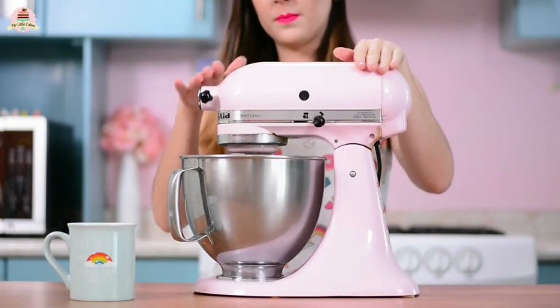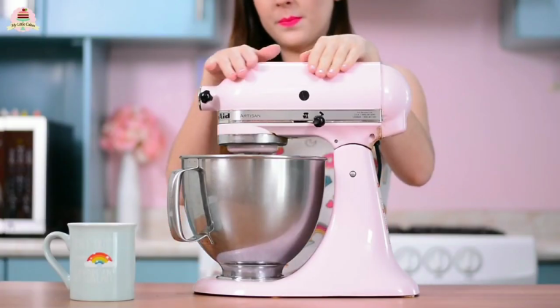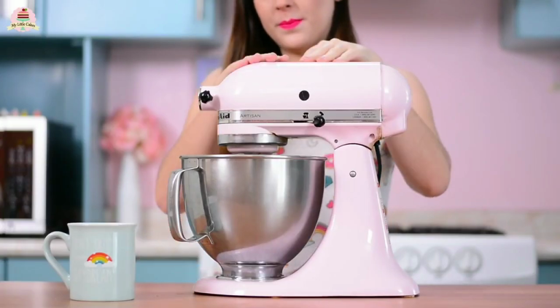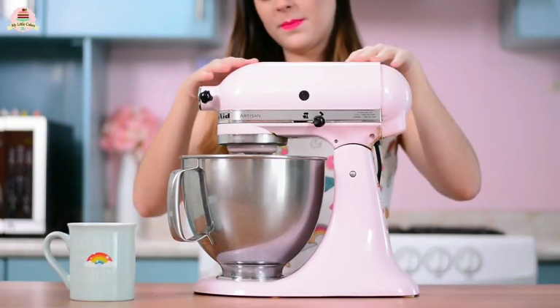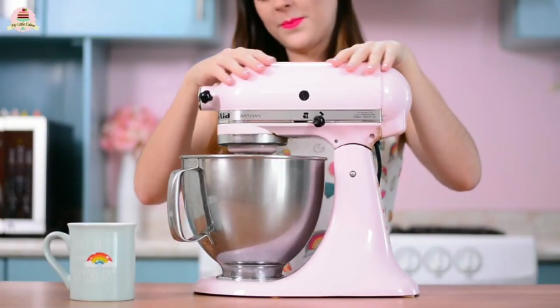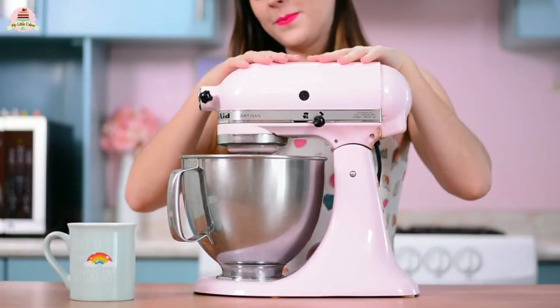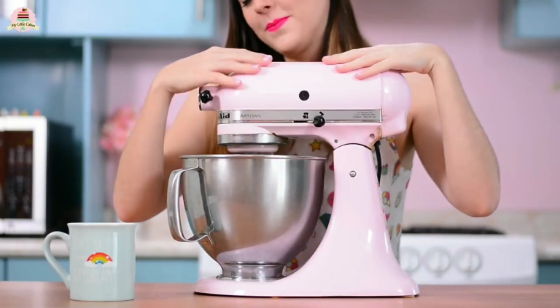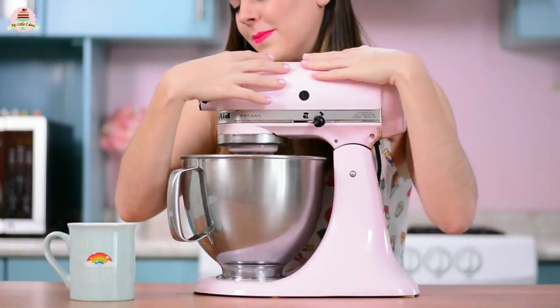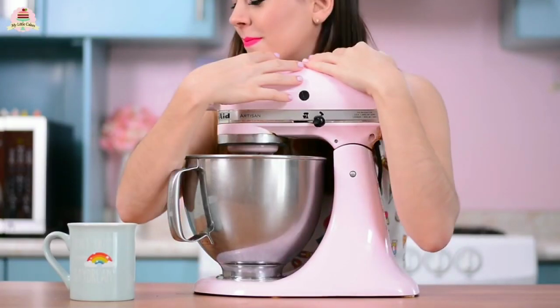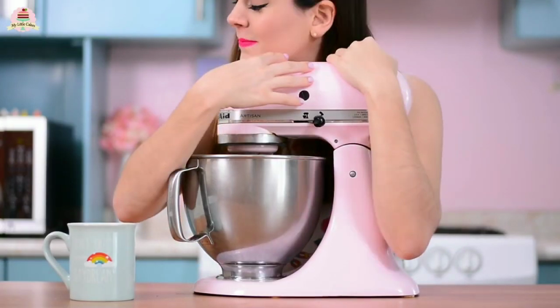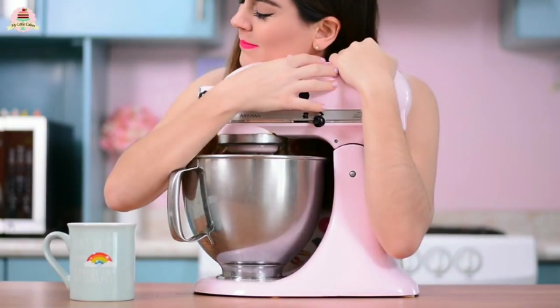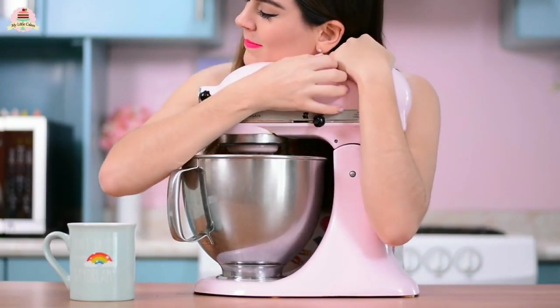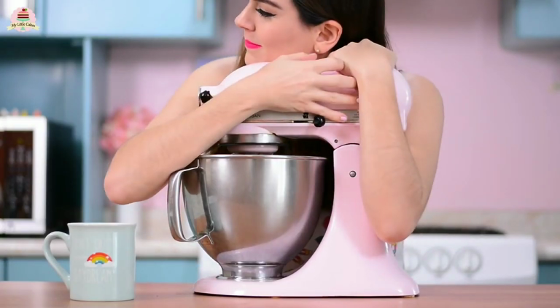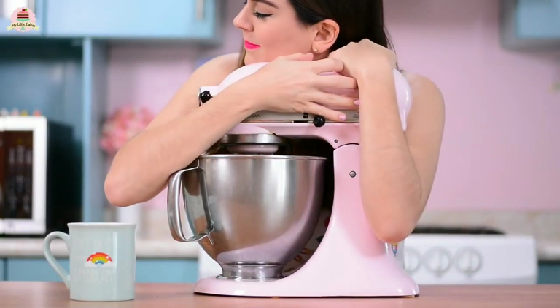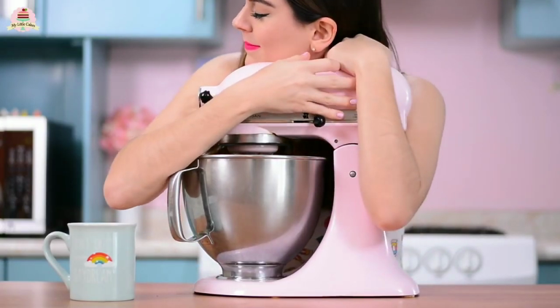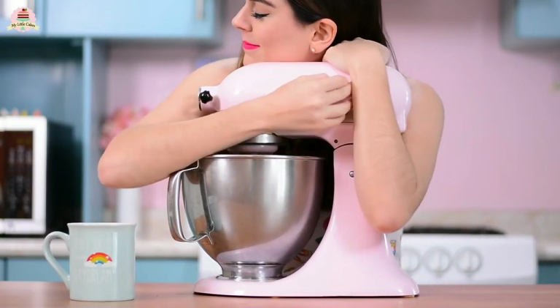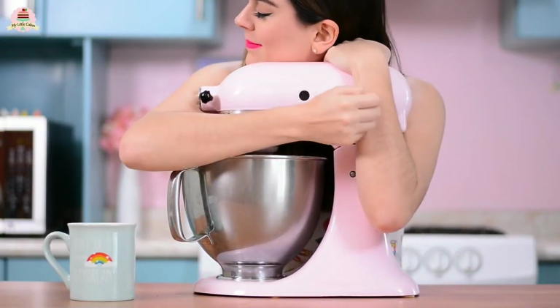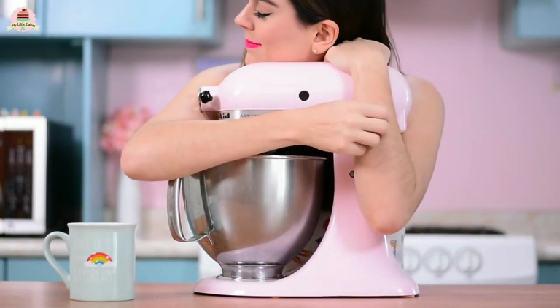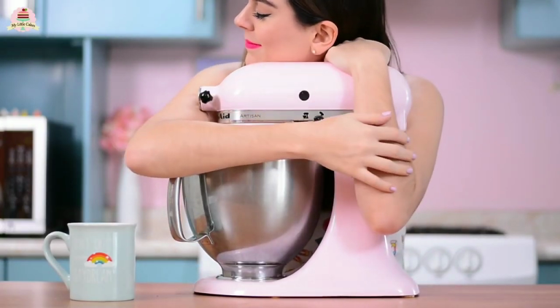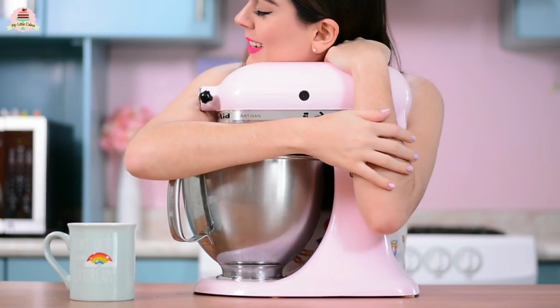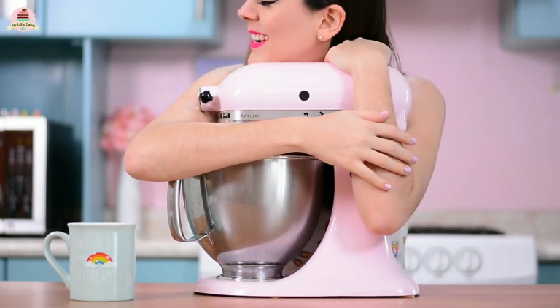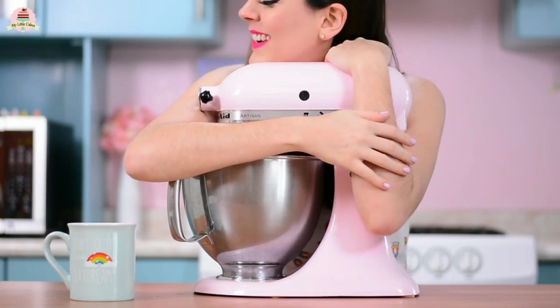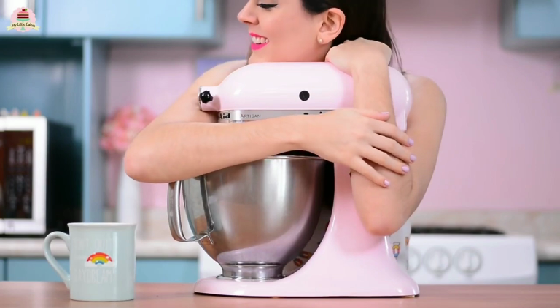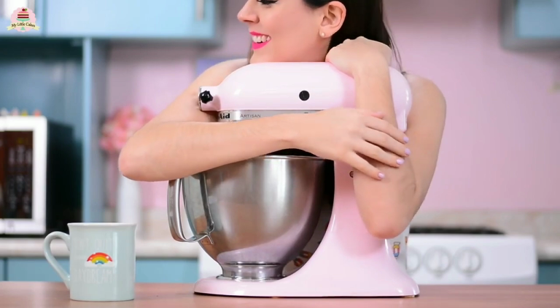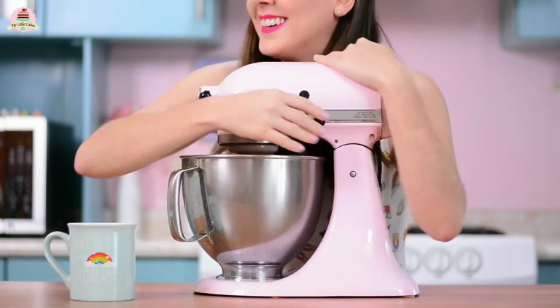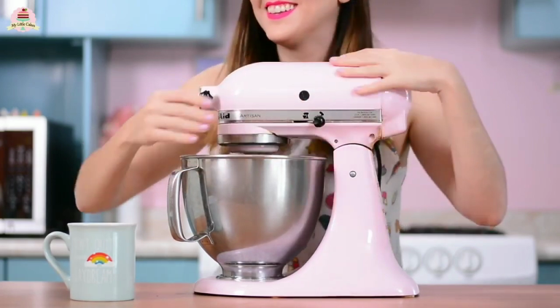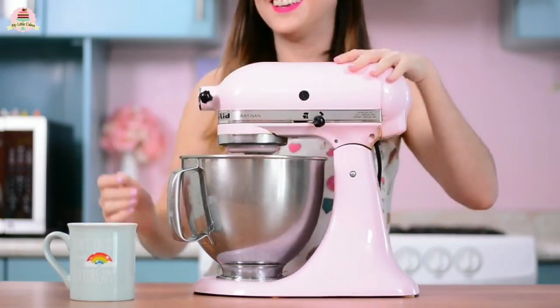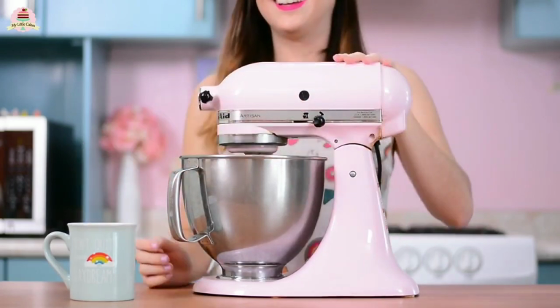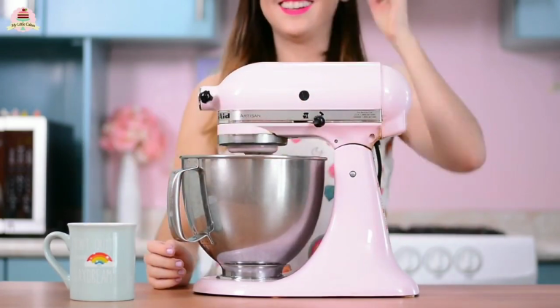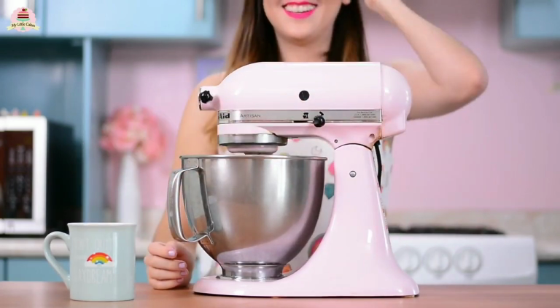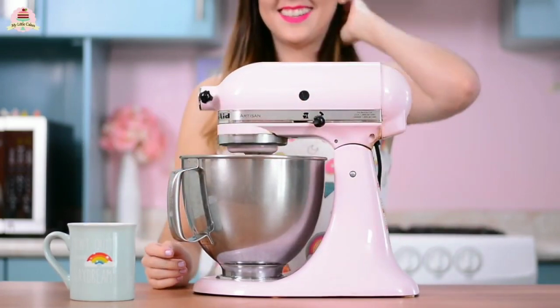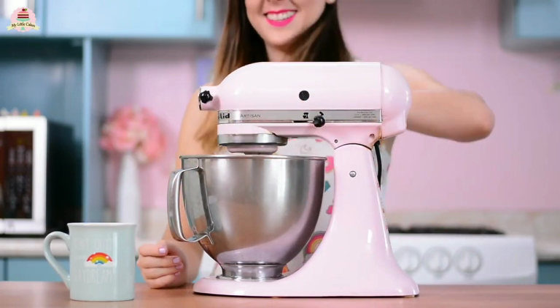Today I wanted to use my amazing mixer, who sometimes gets sad because I leave her on the back. But I love her.